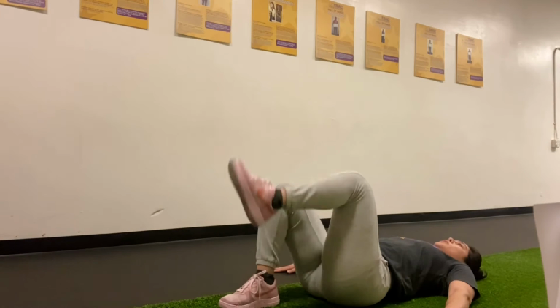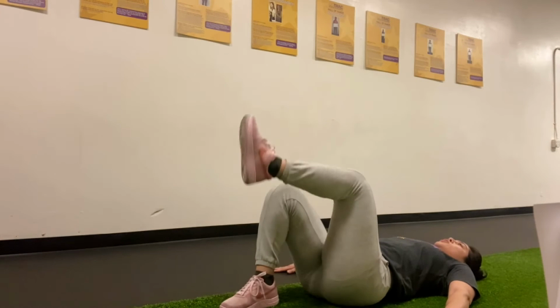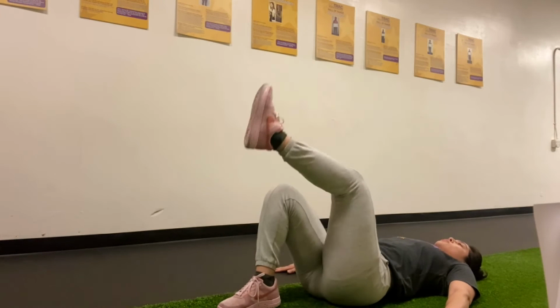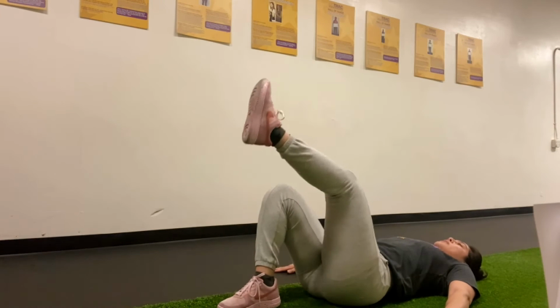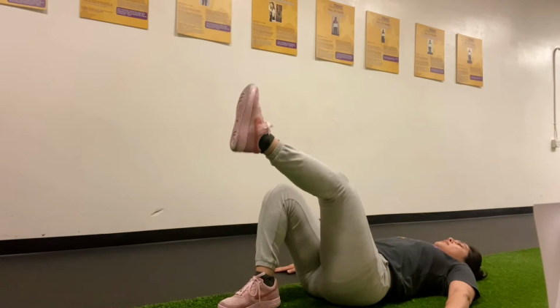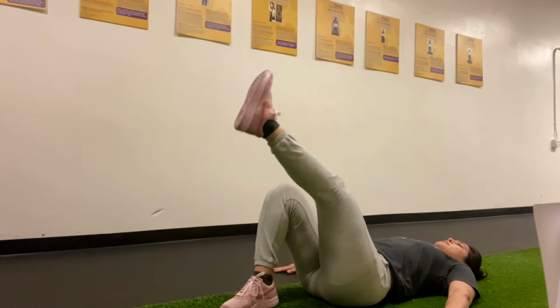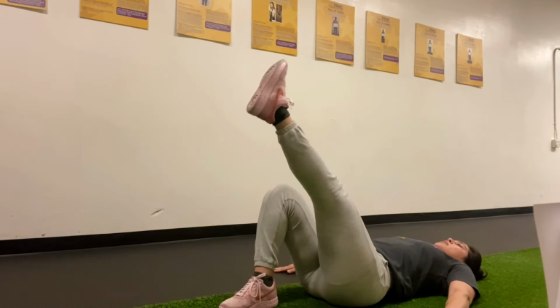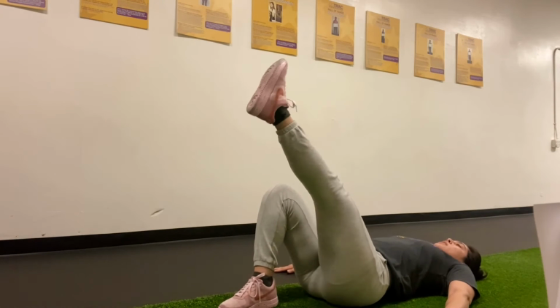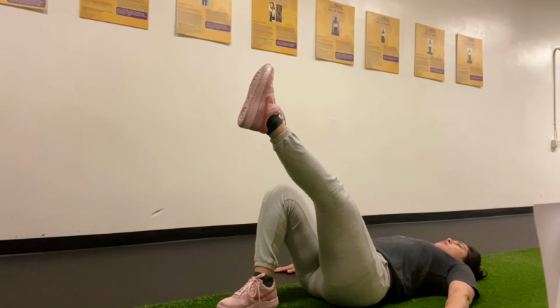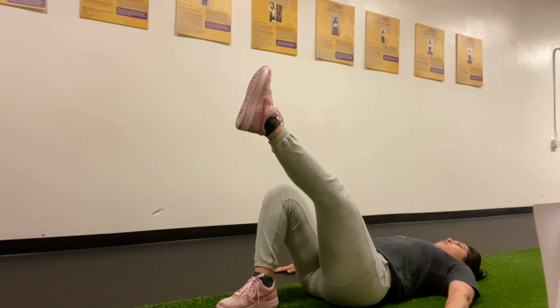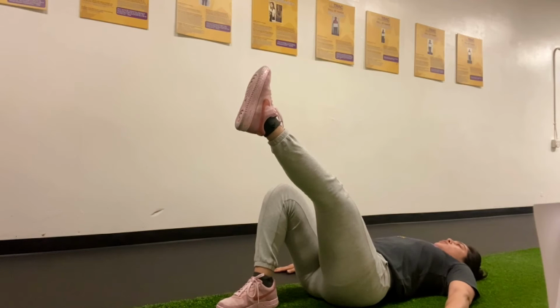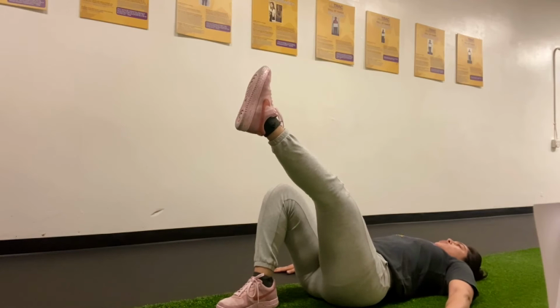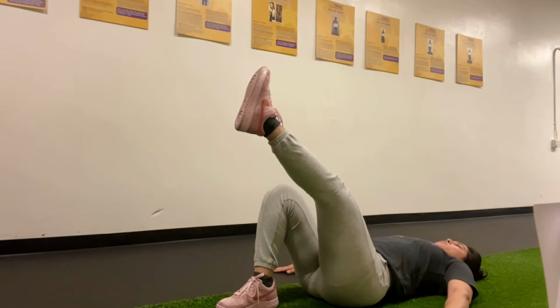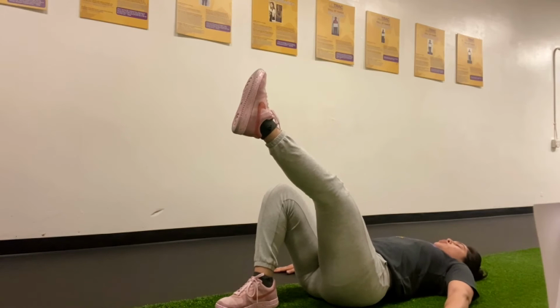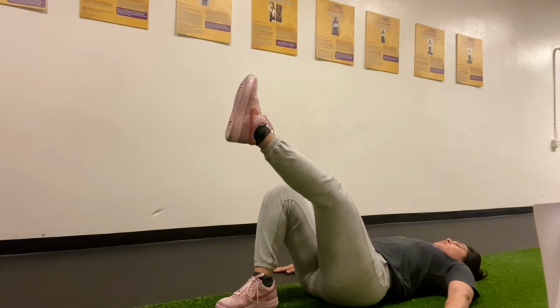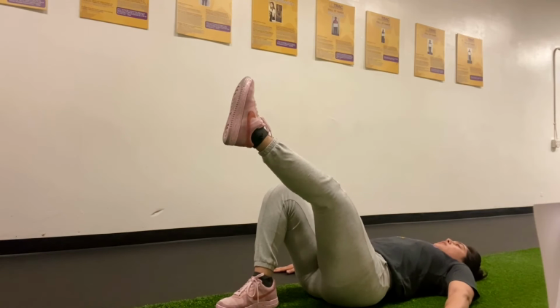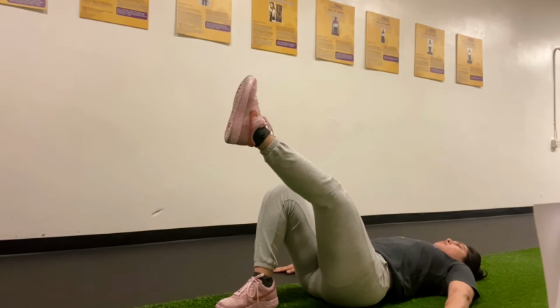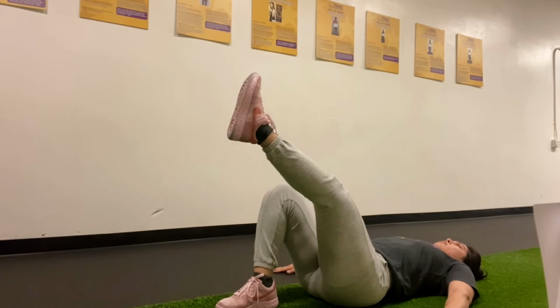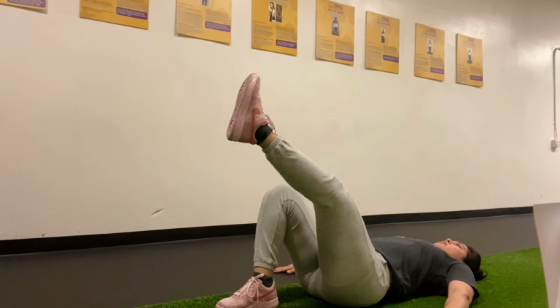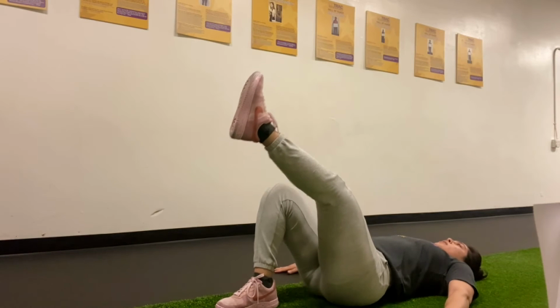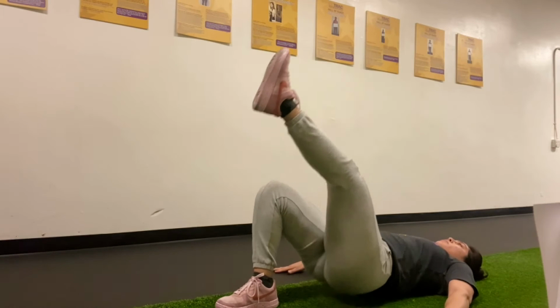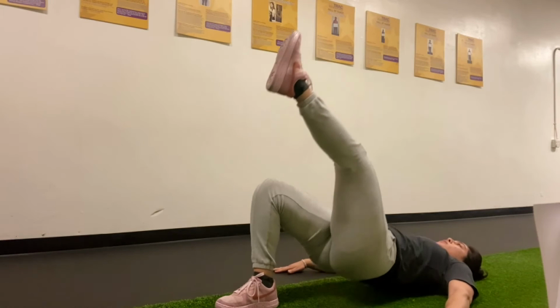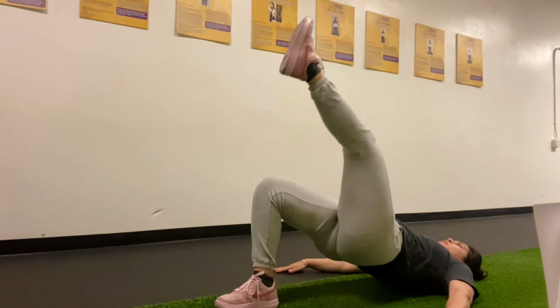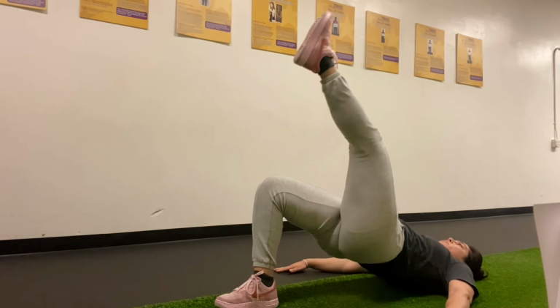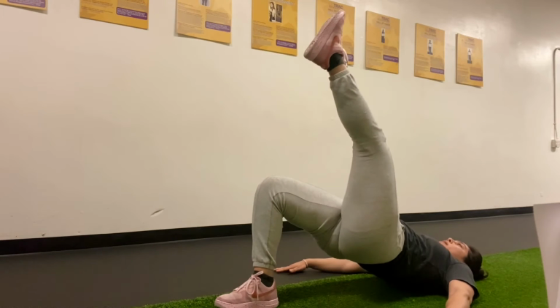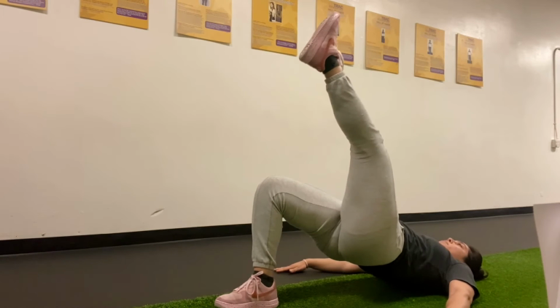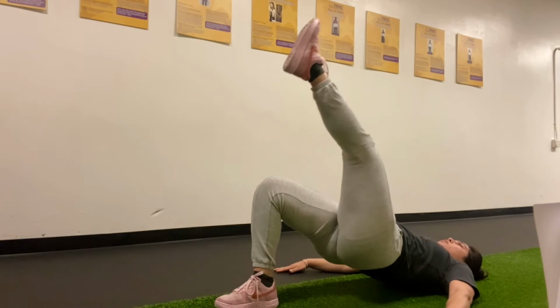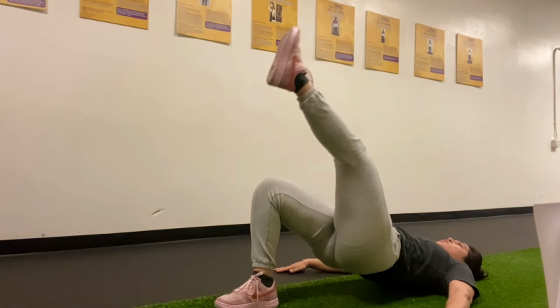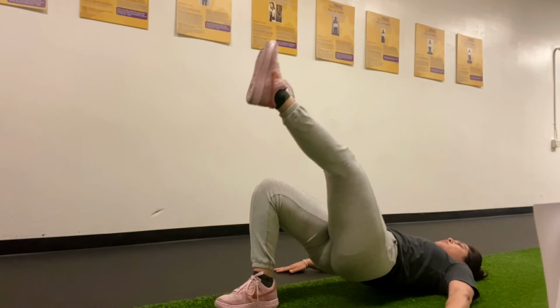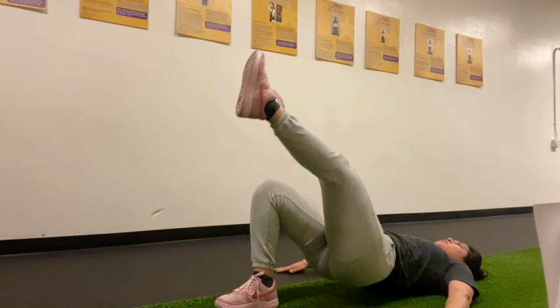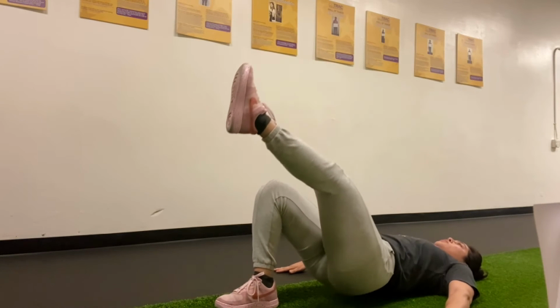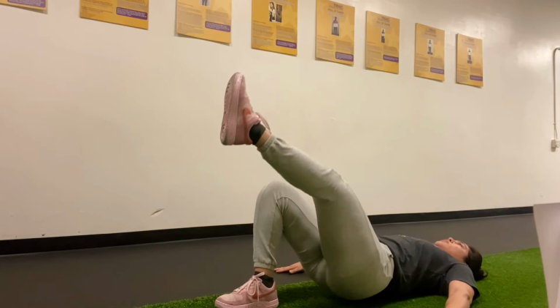Switch those legs, keep it straight, push through the heel, bring those hips up, squeeze those glutes.